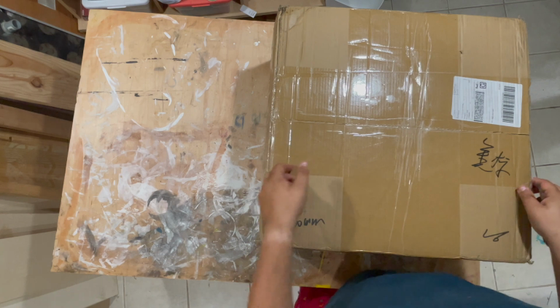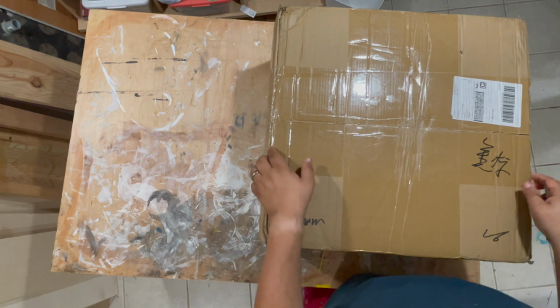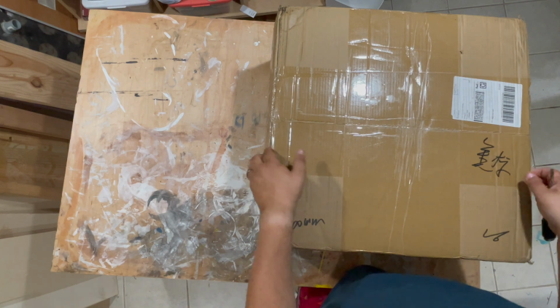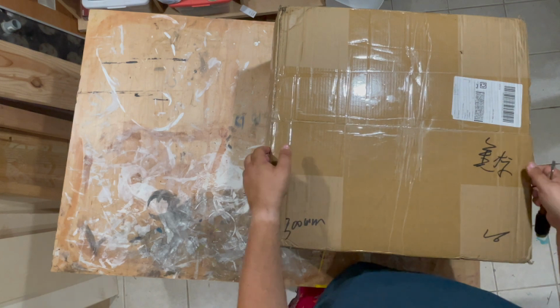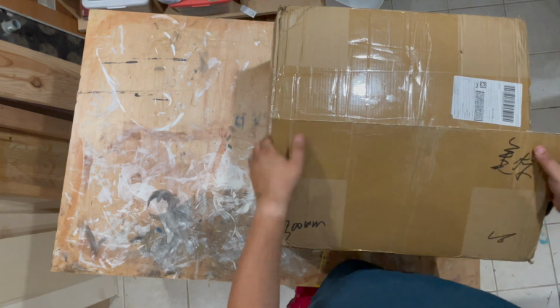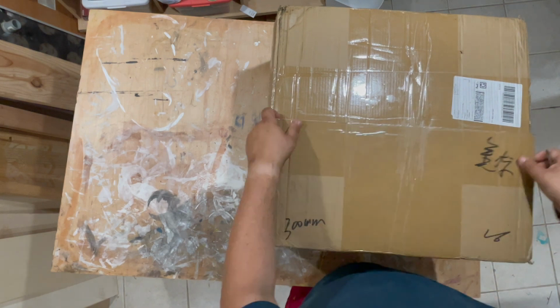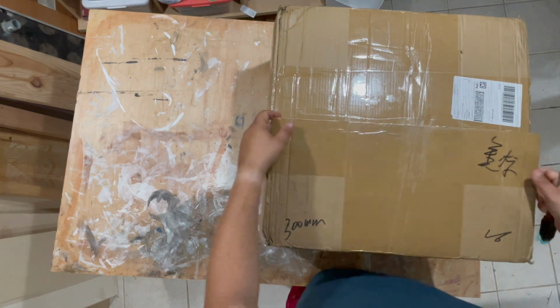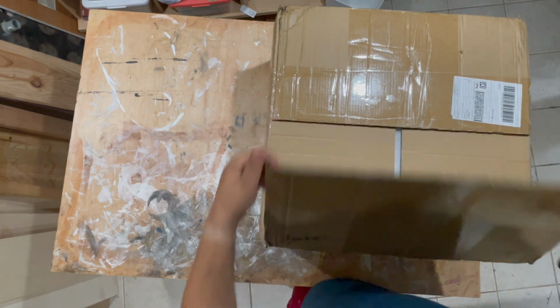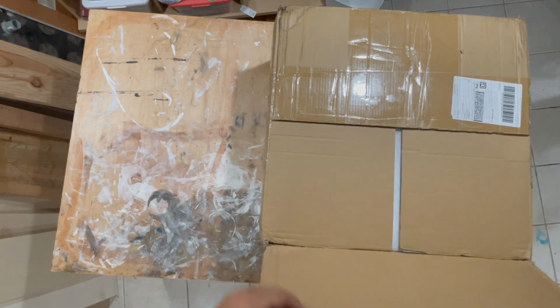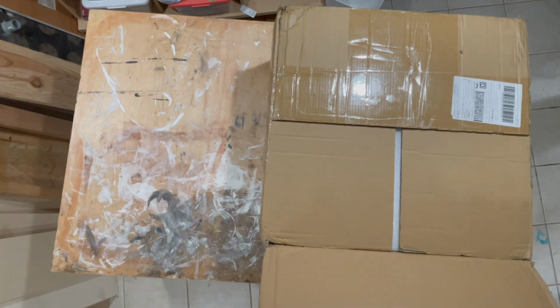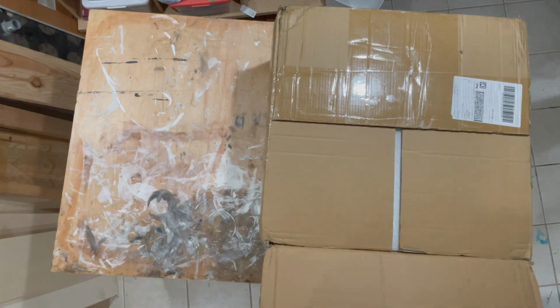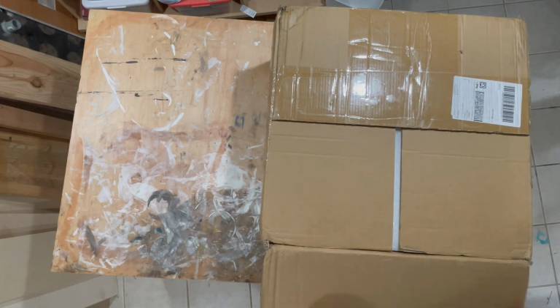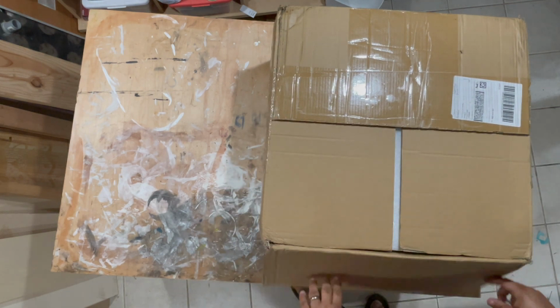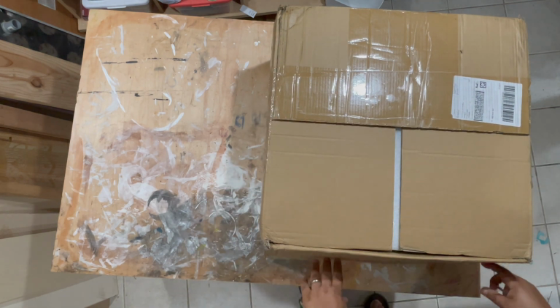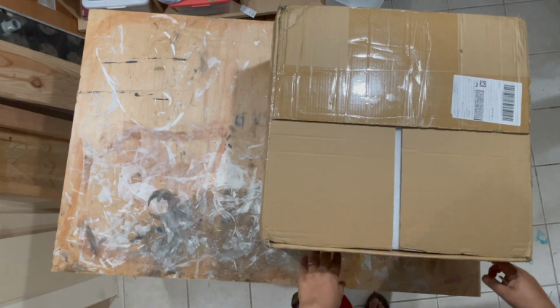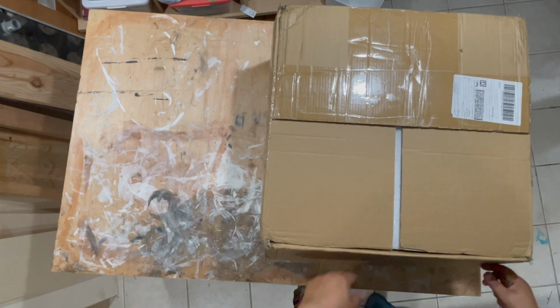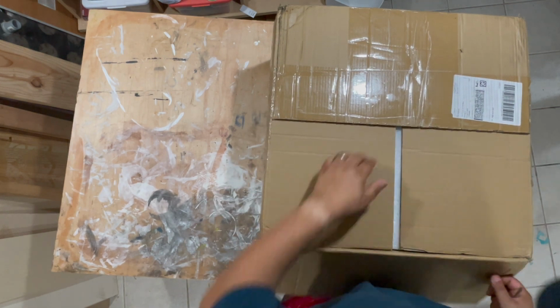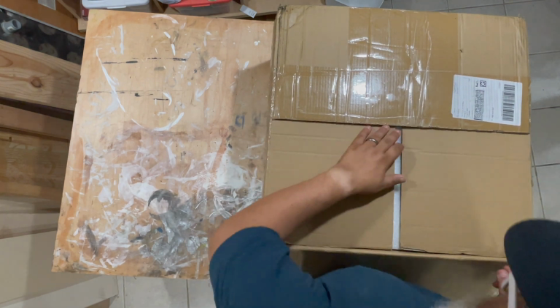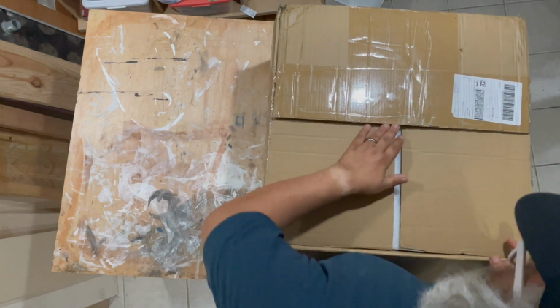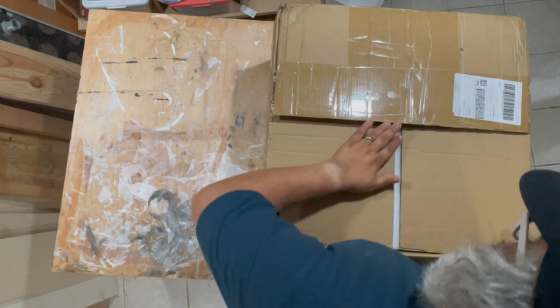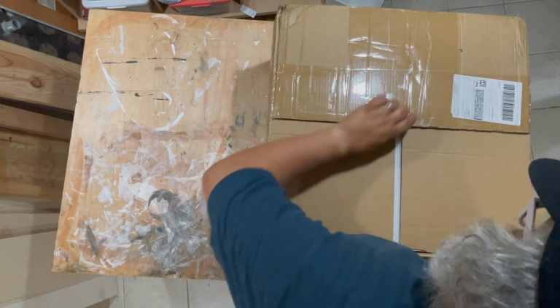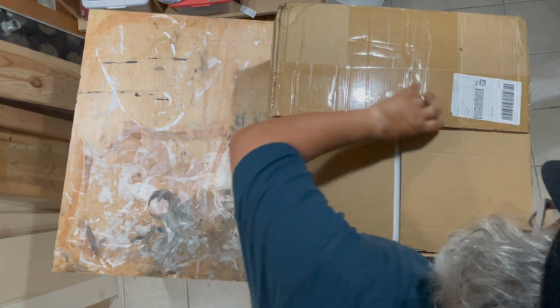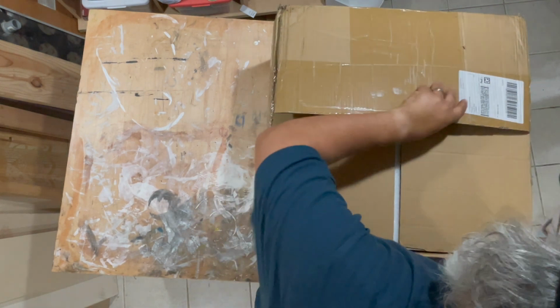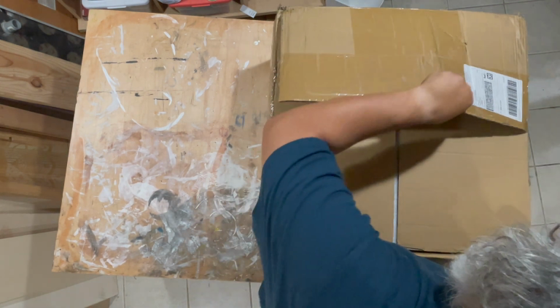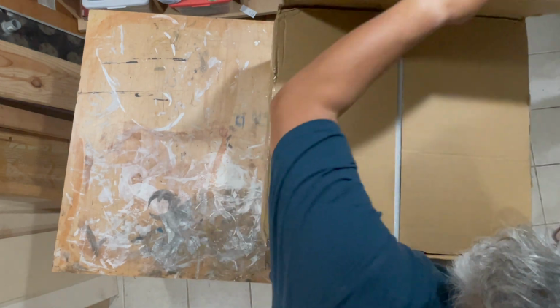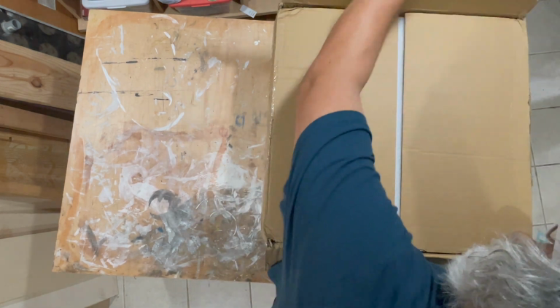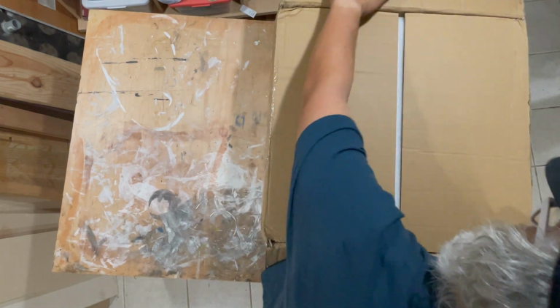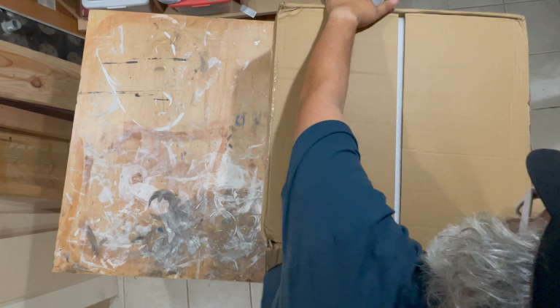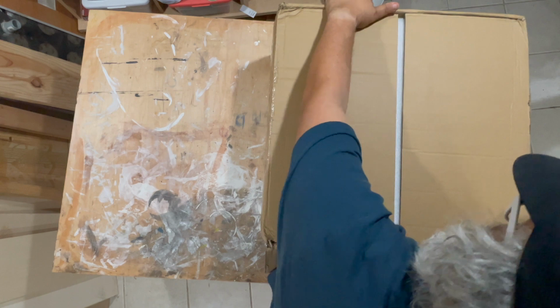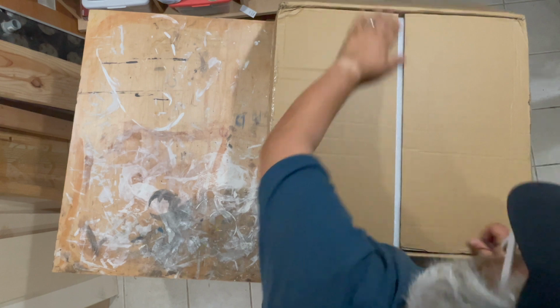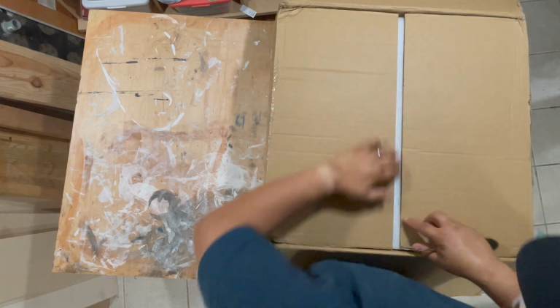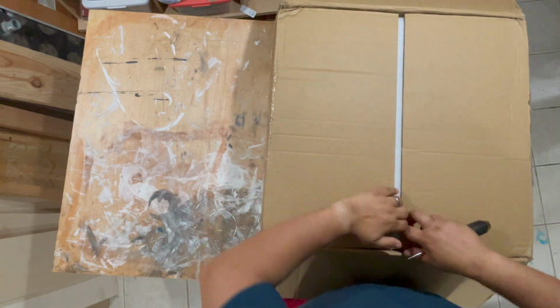This is a 300 millimeter Voron Trident kit from FormBot, delivered straight from a US warehouse.